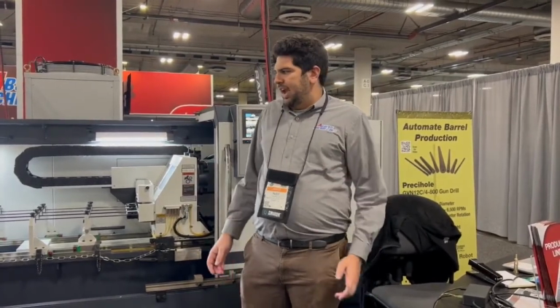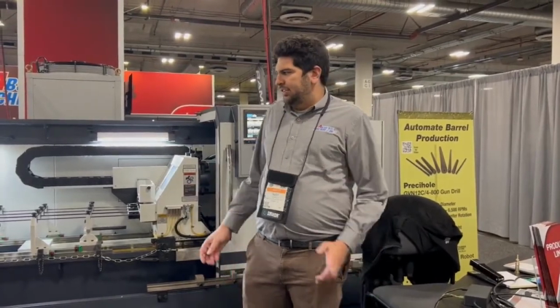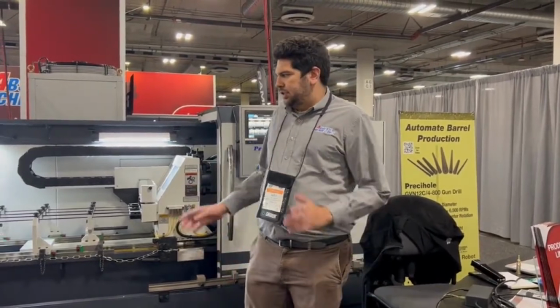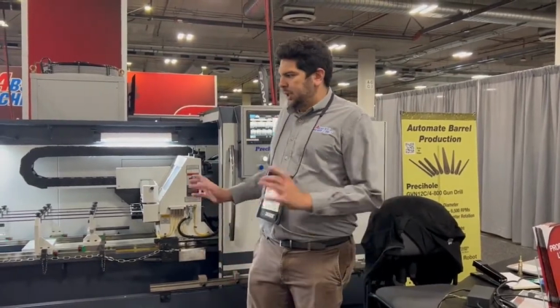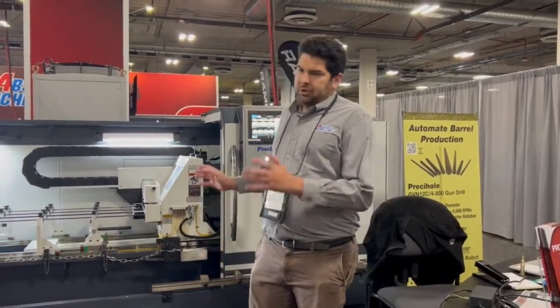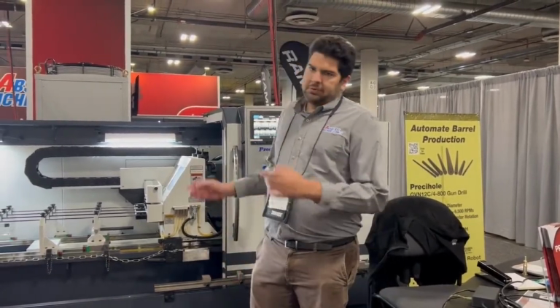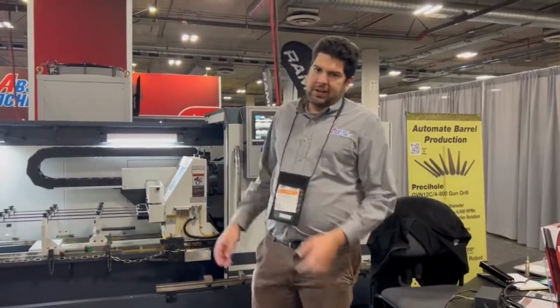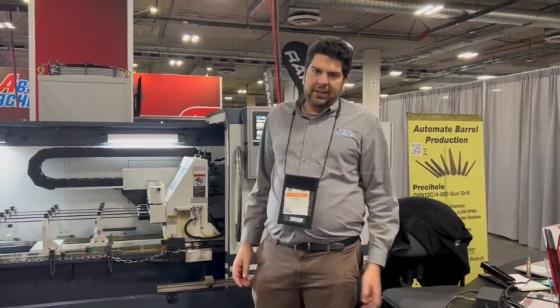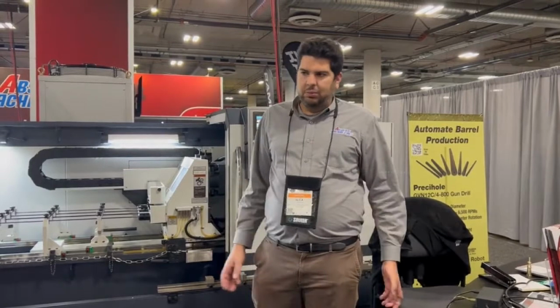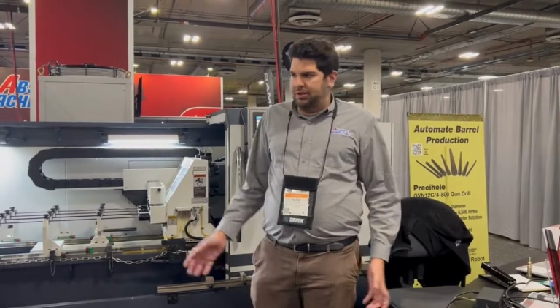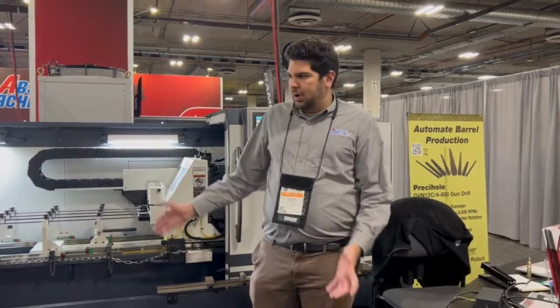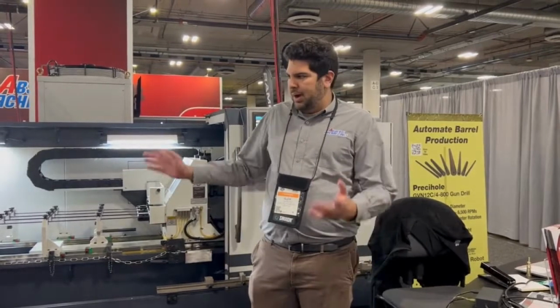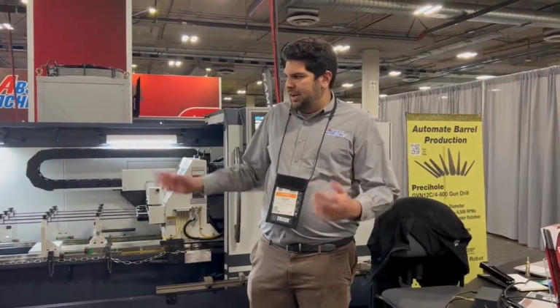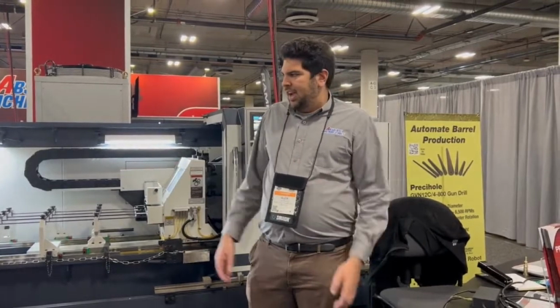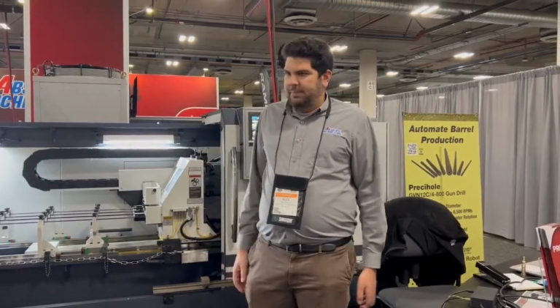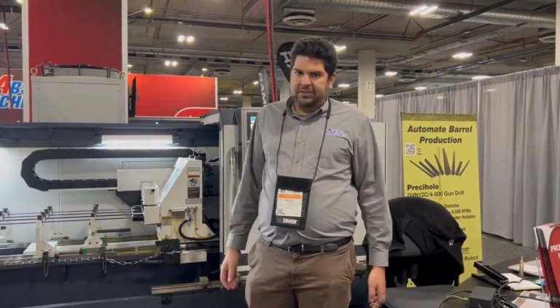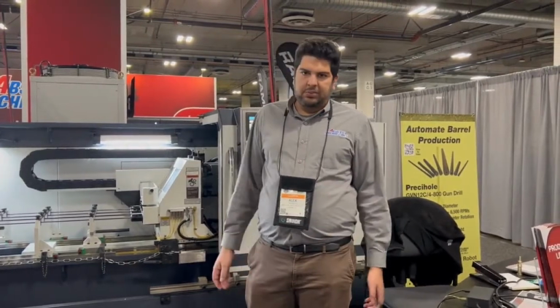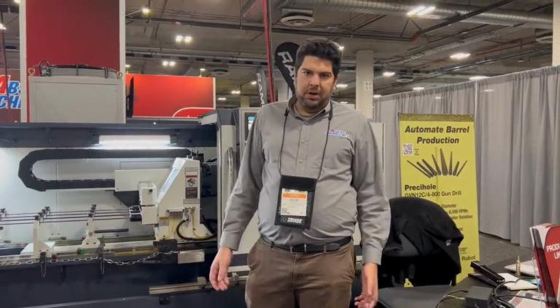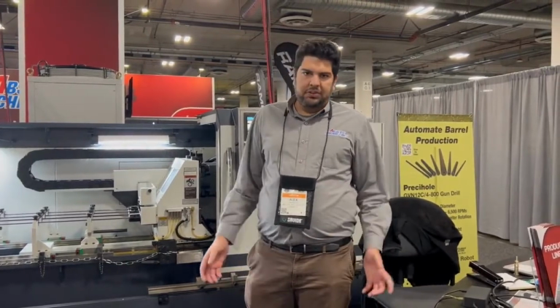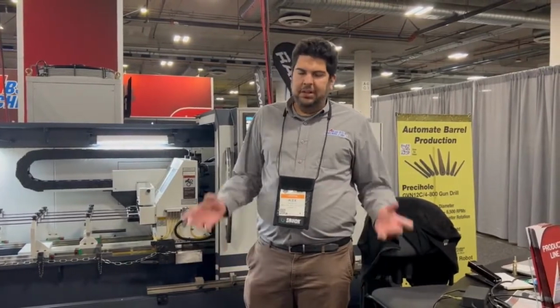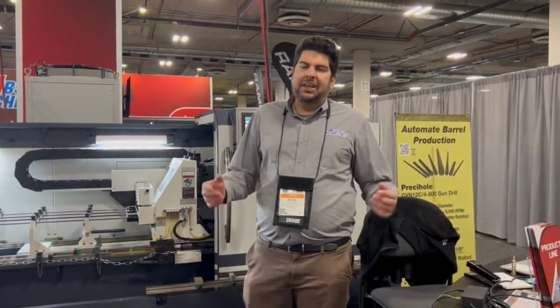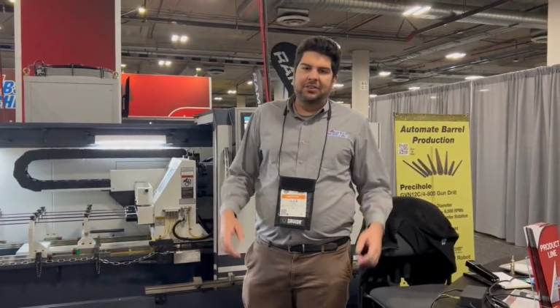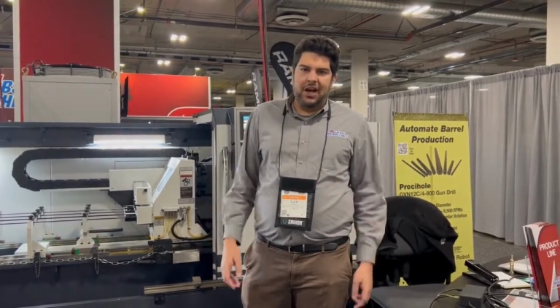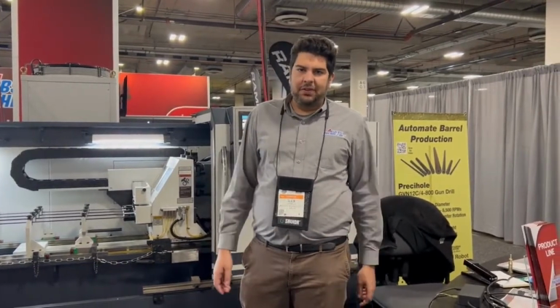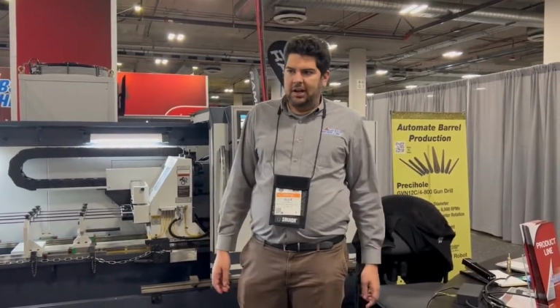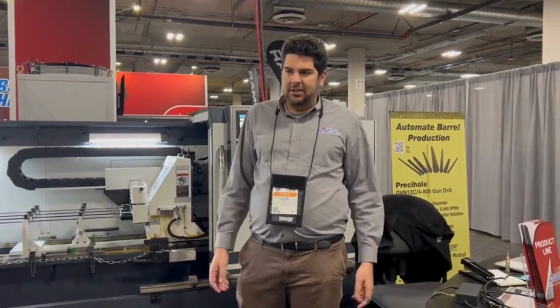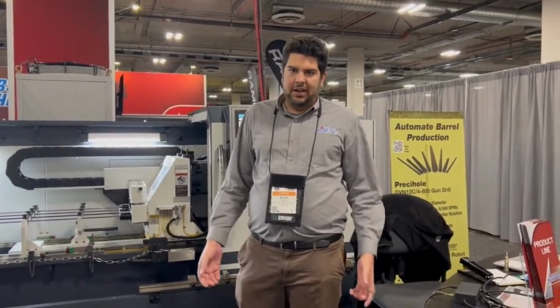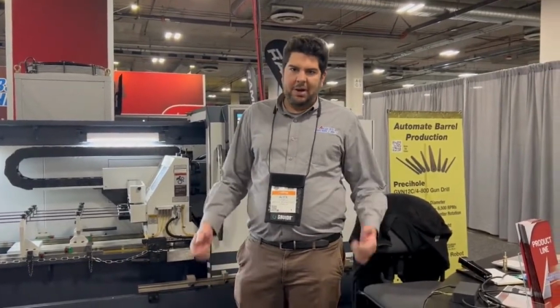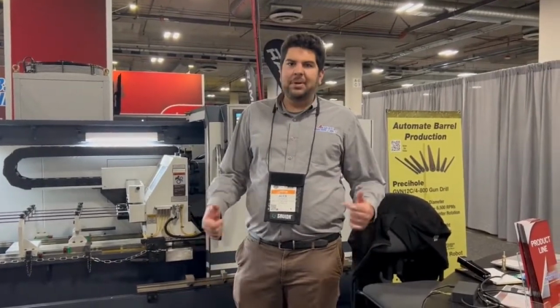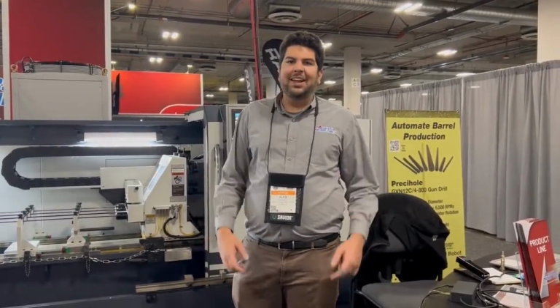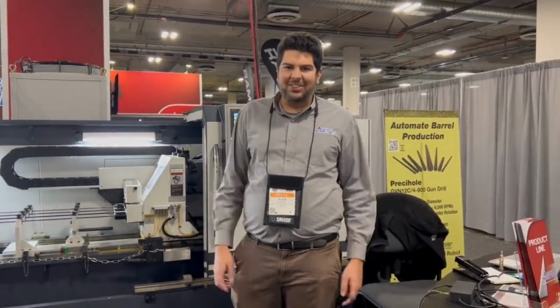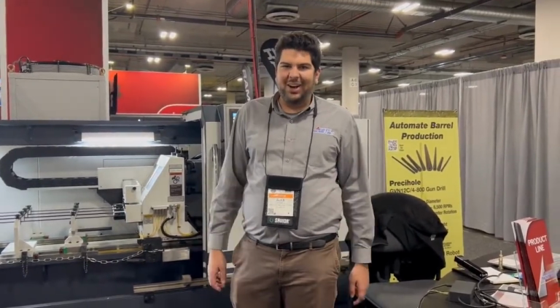It's extremely user-friendly, and with the robot, it makes it completely hands-off — lights-out, in my opinion.